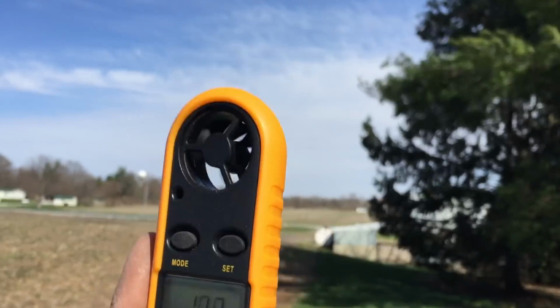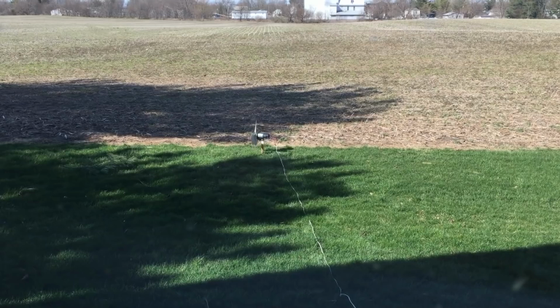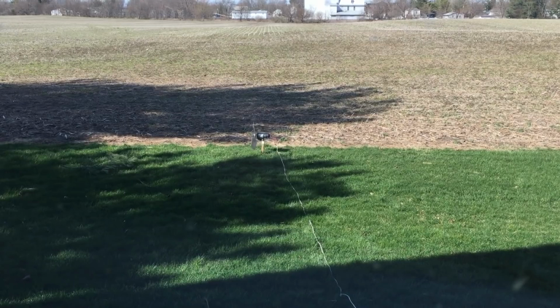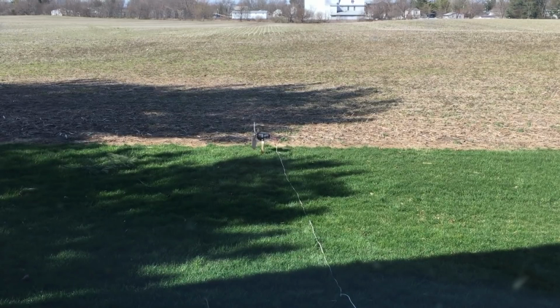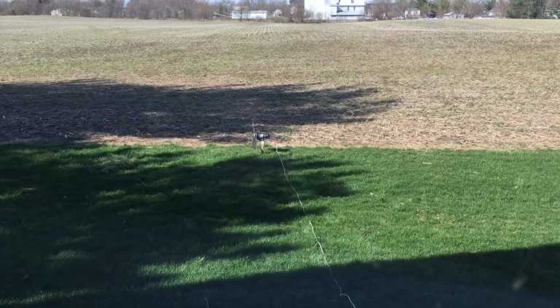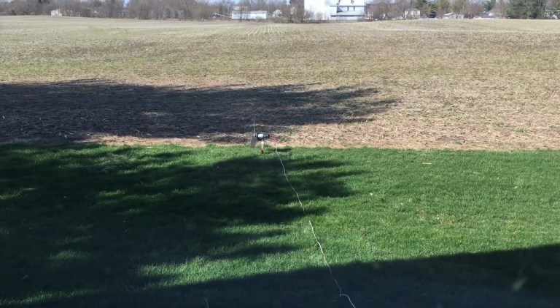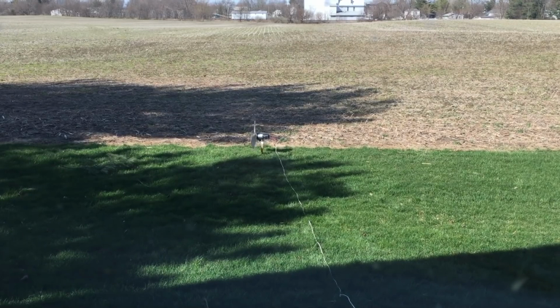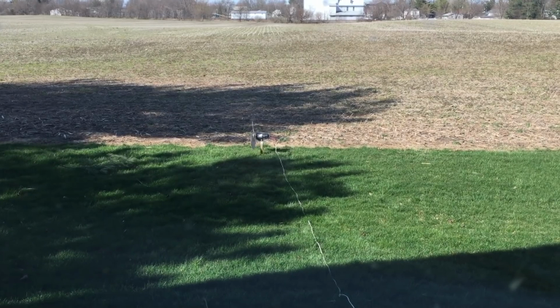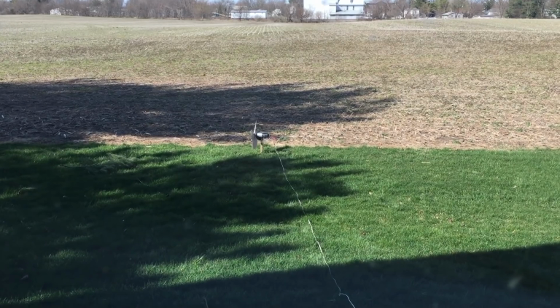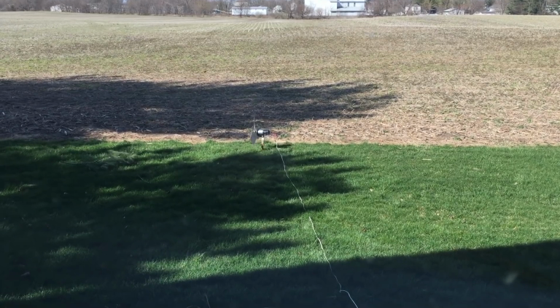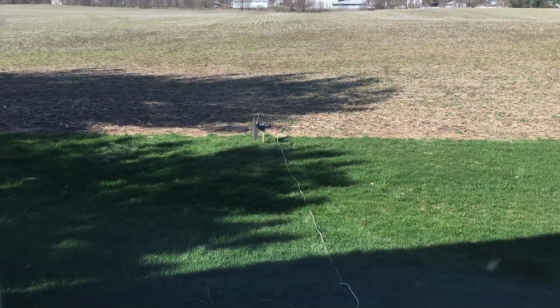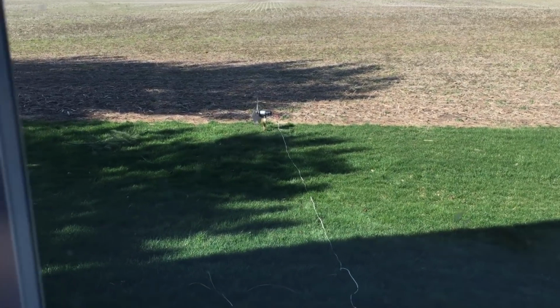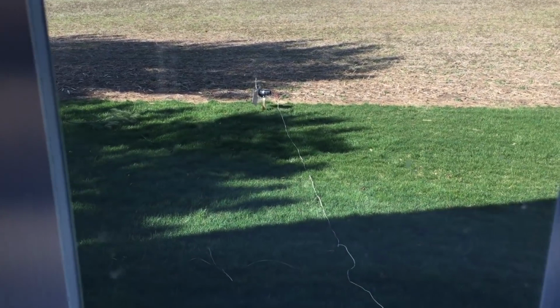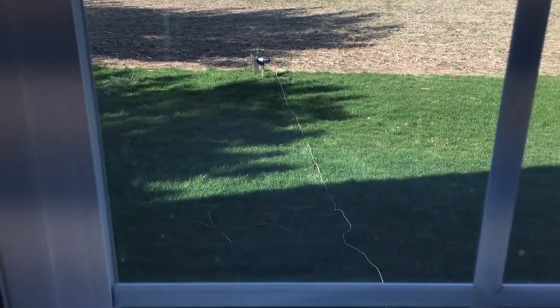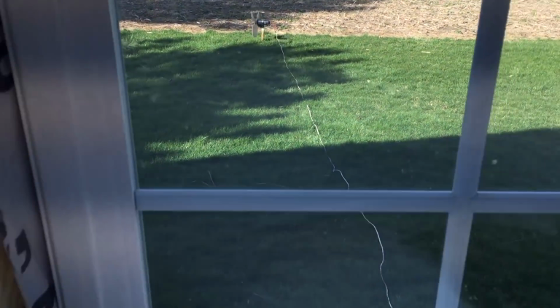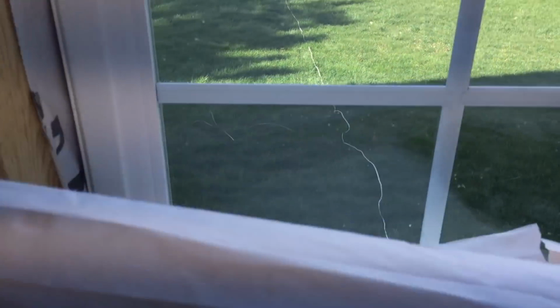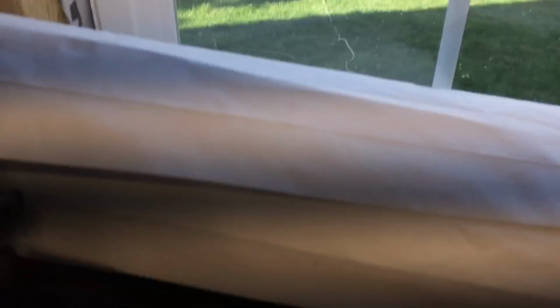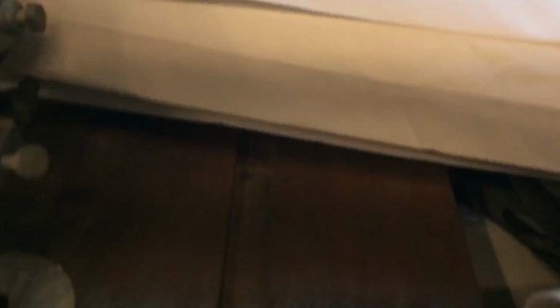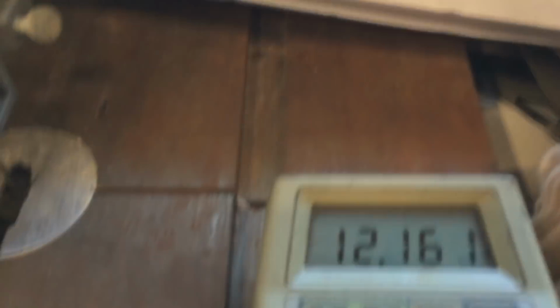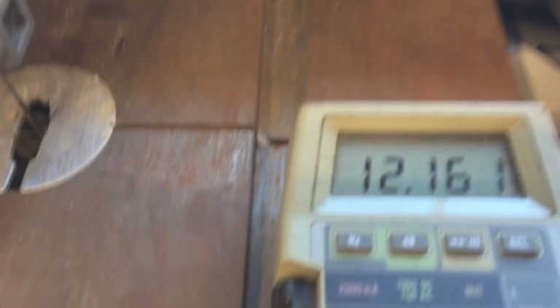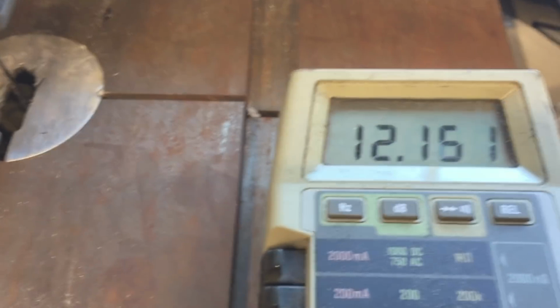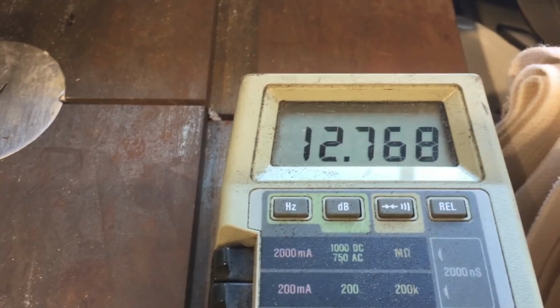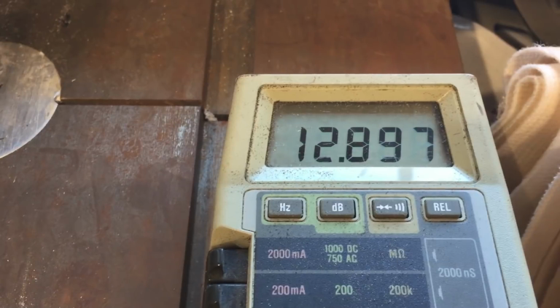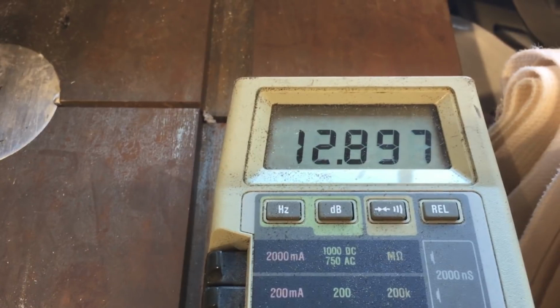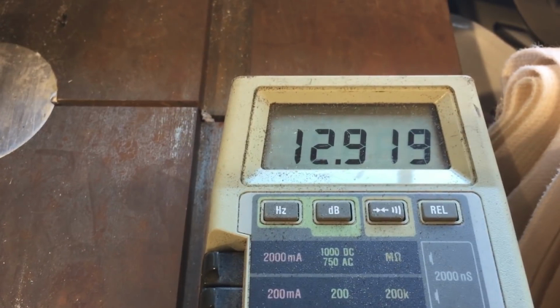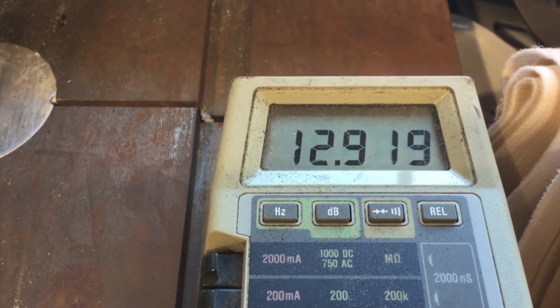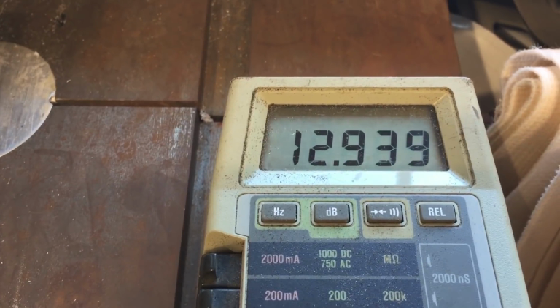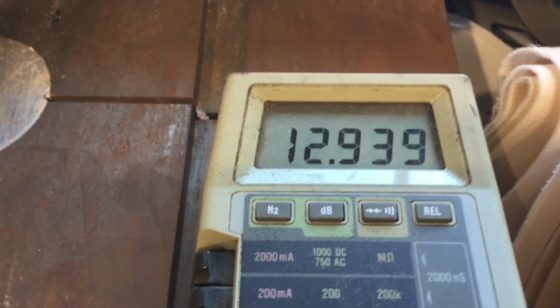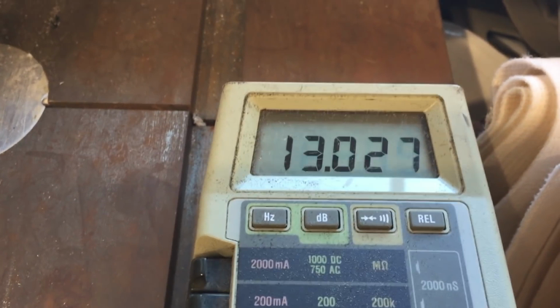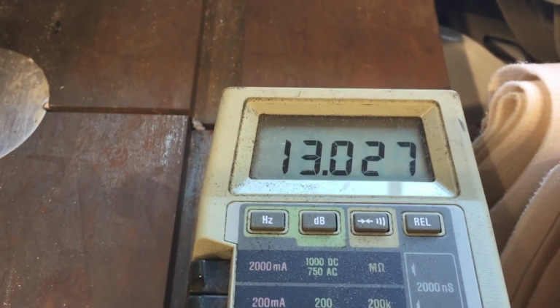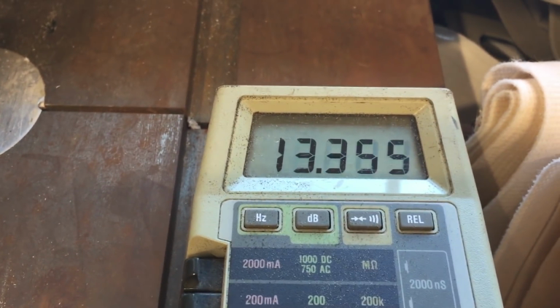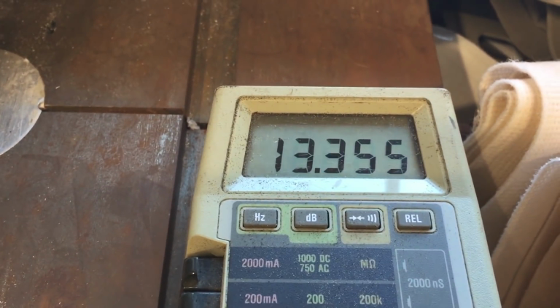So there it is, spinning away outside, and we're getting like 12 volts inside.